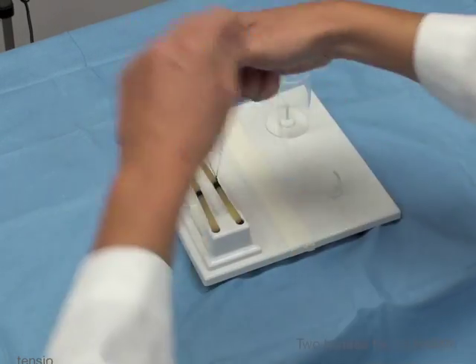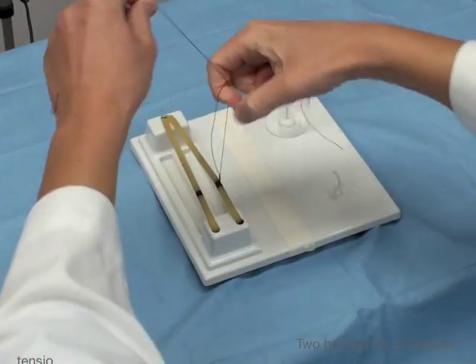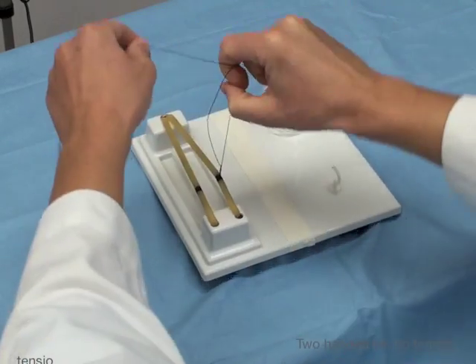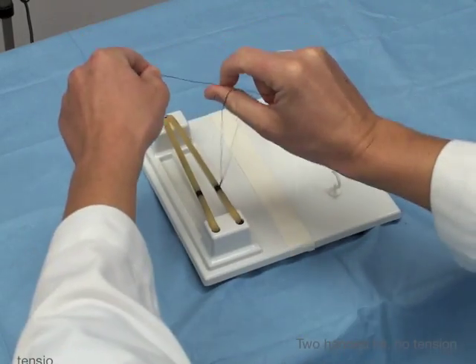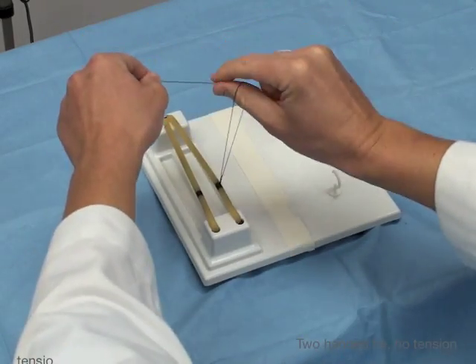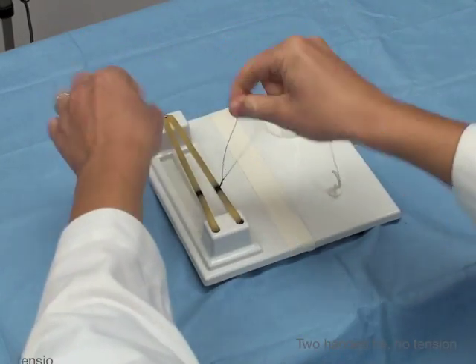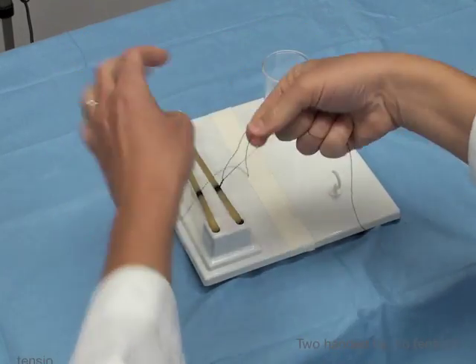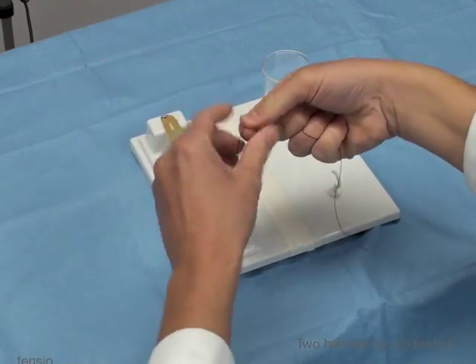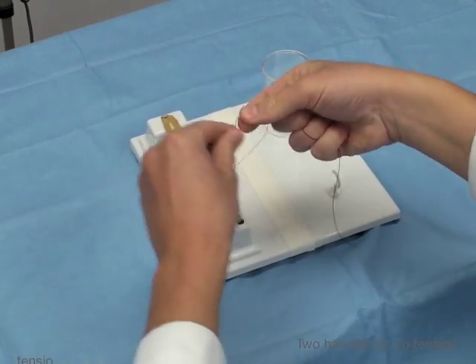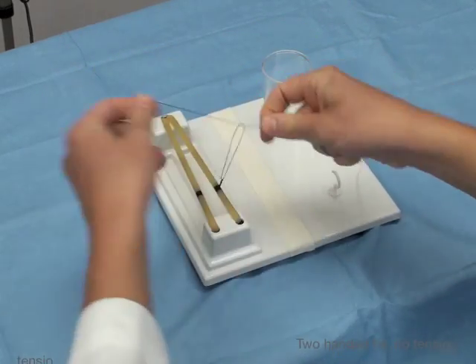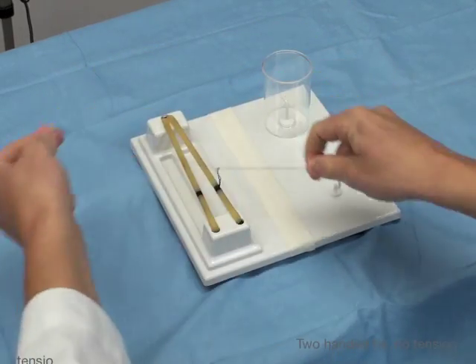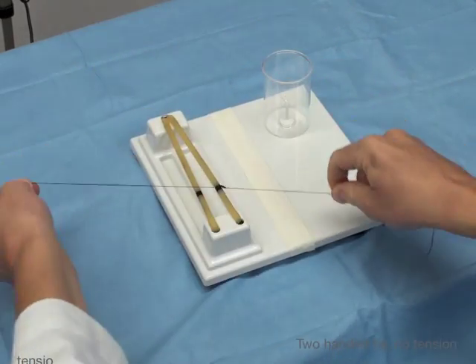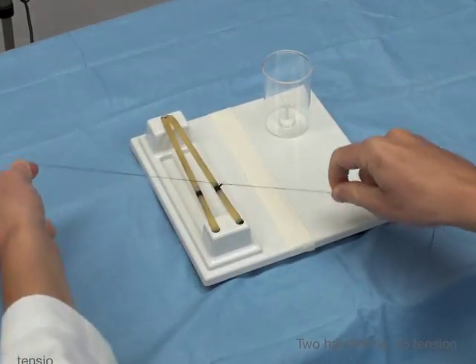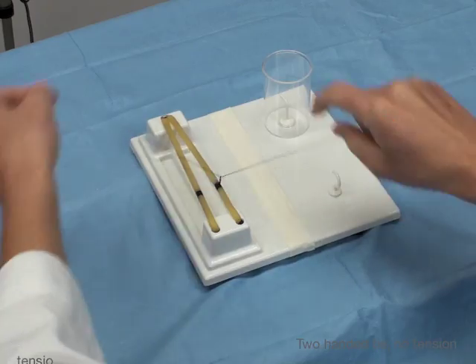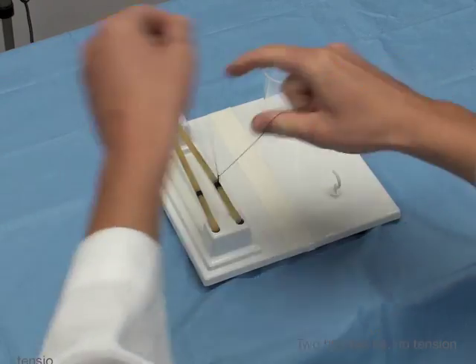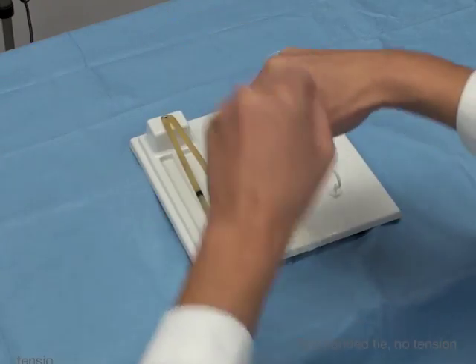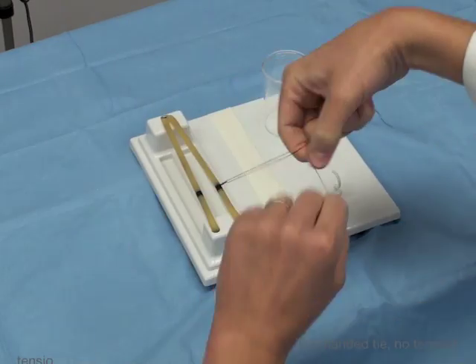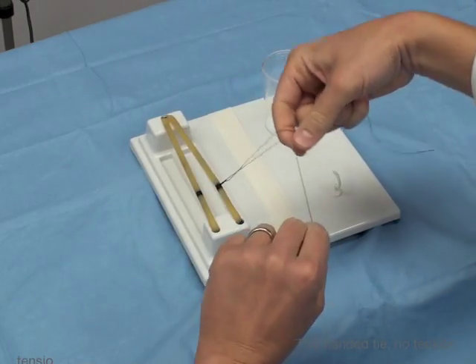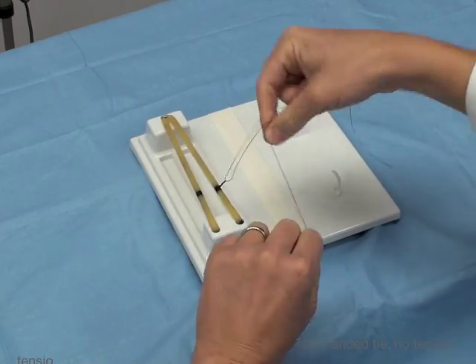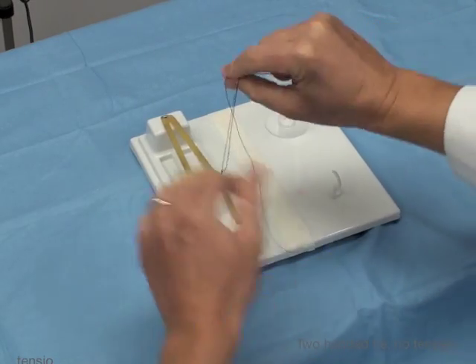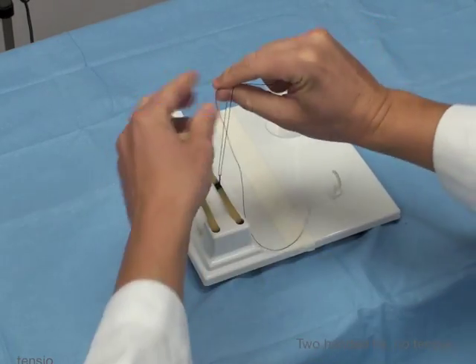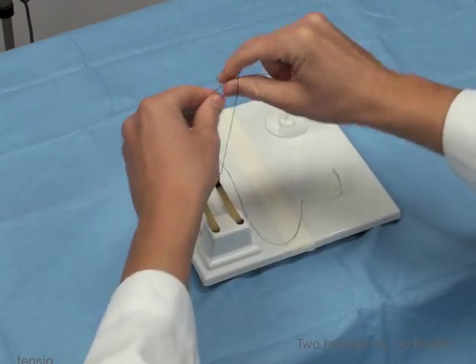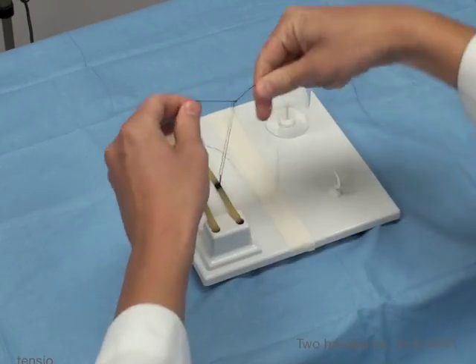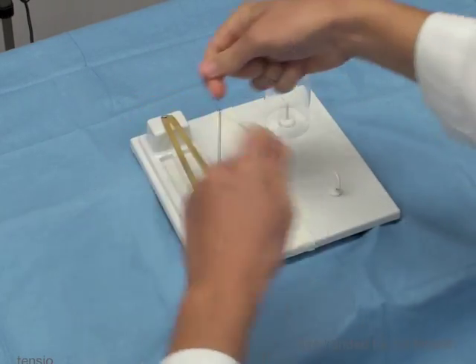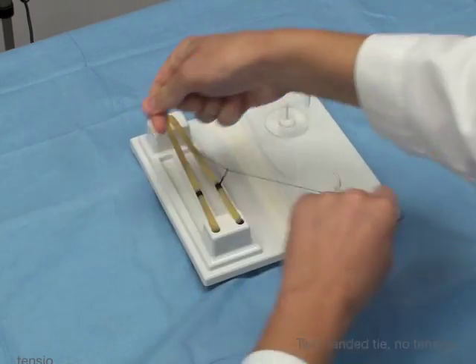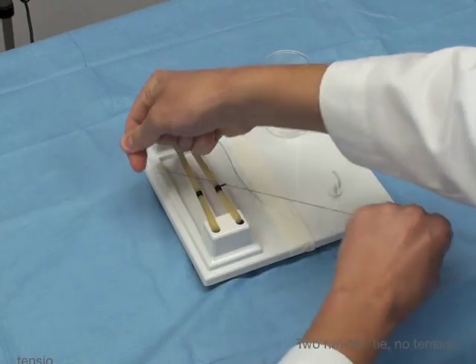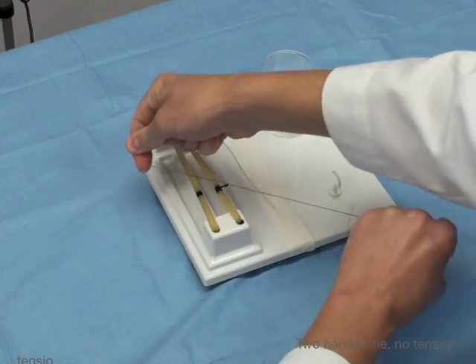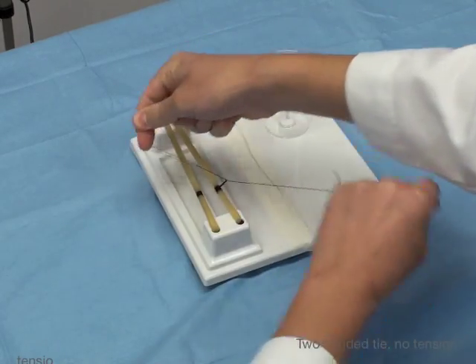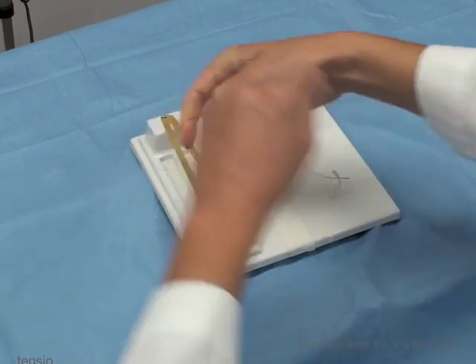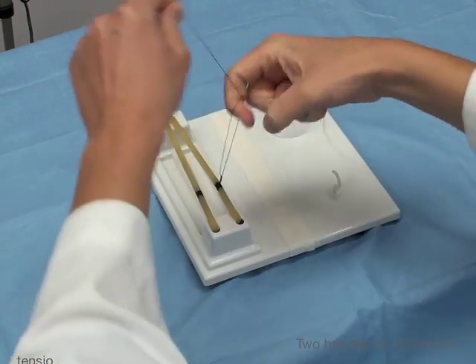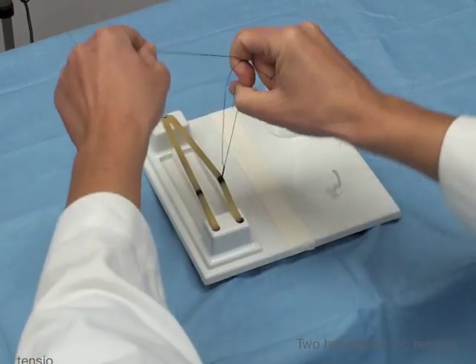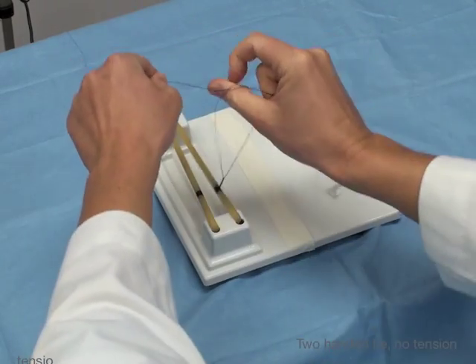And that's how you do a two-handed square knot.